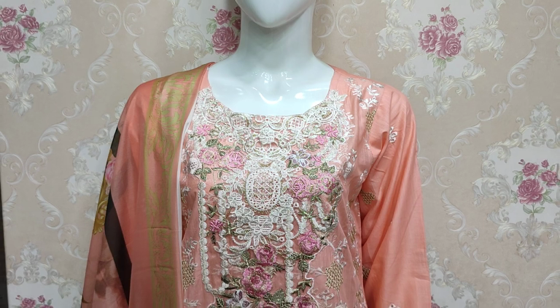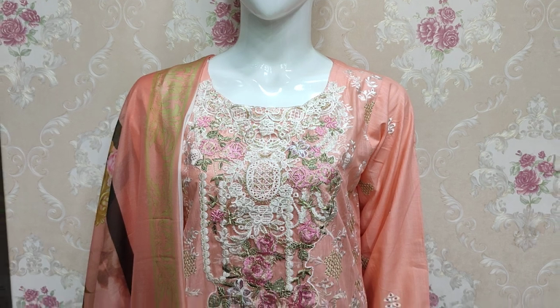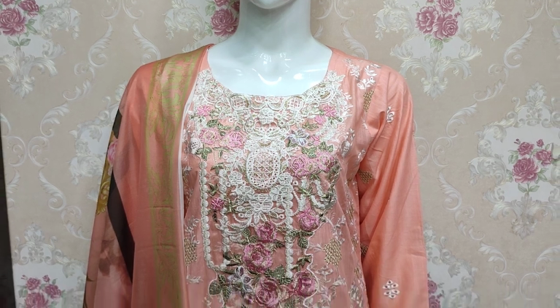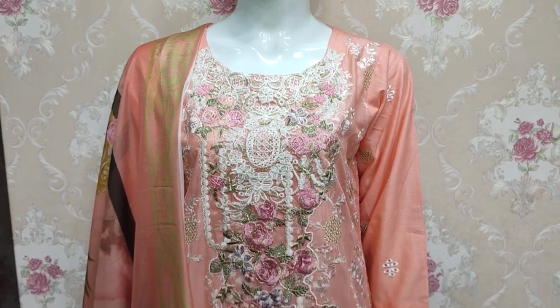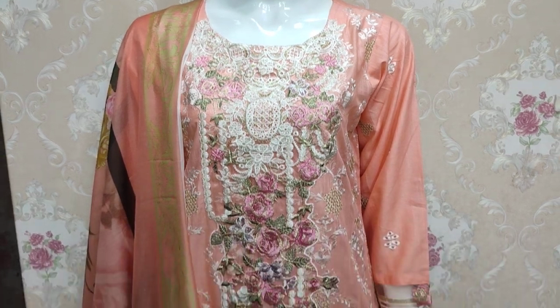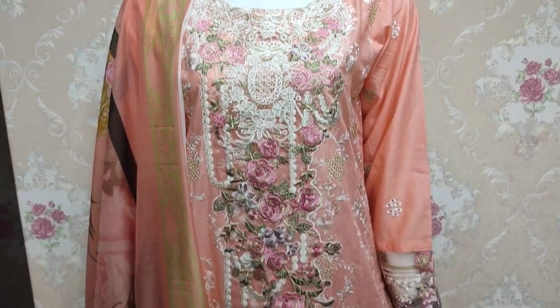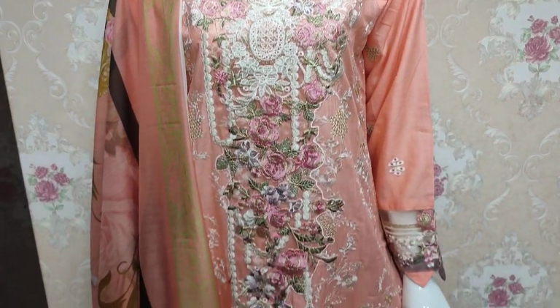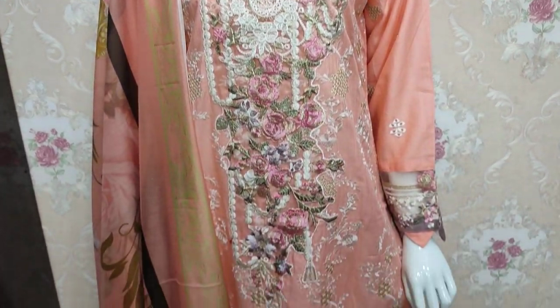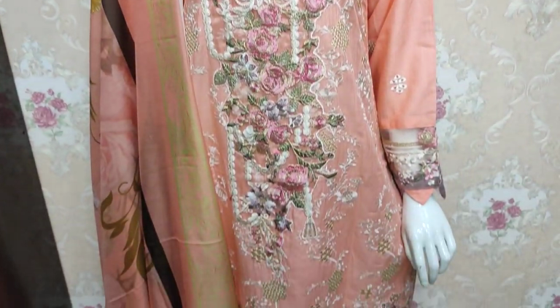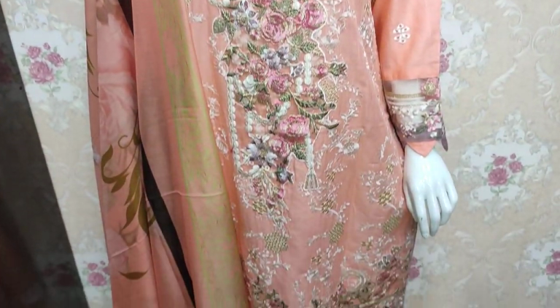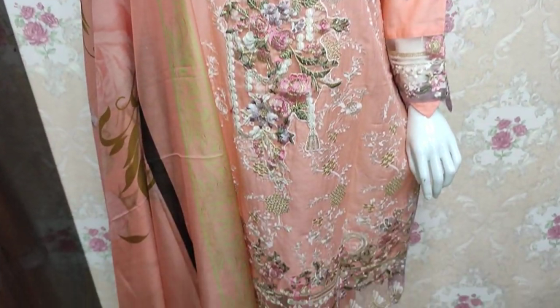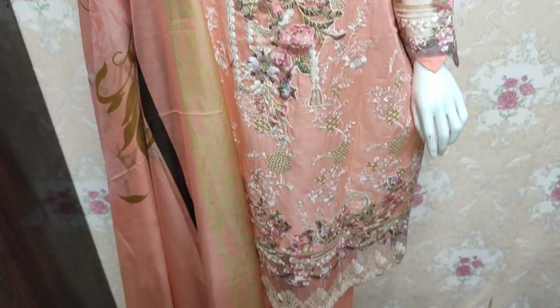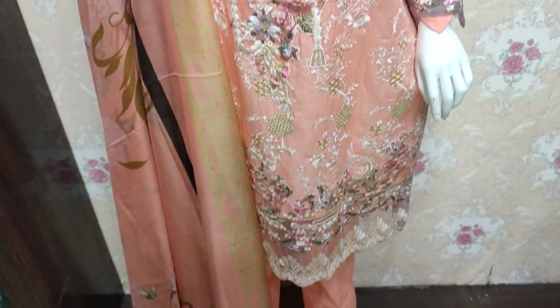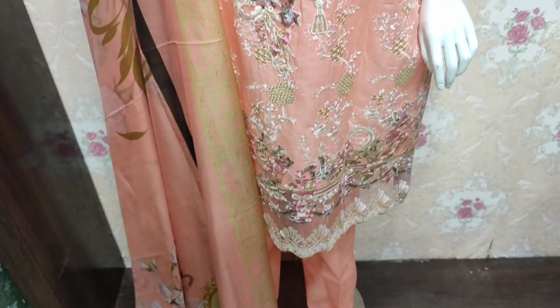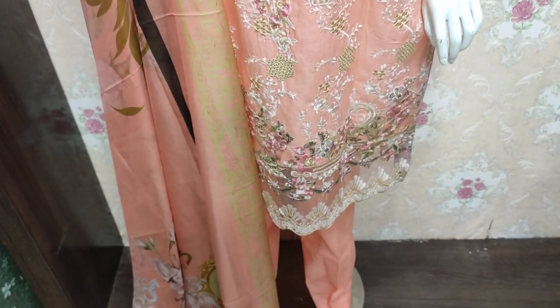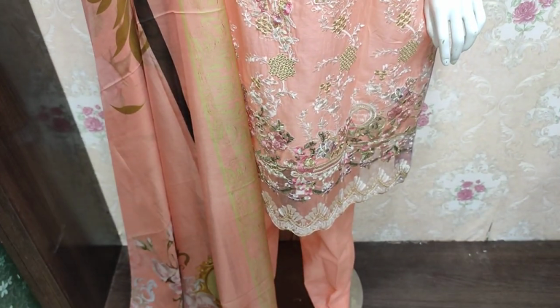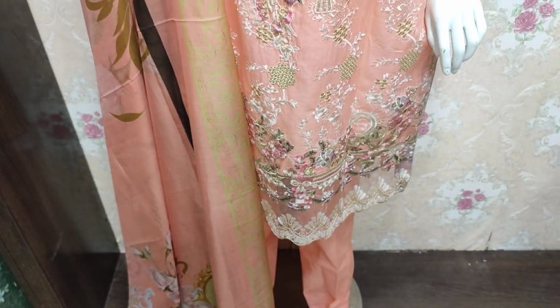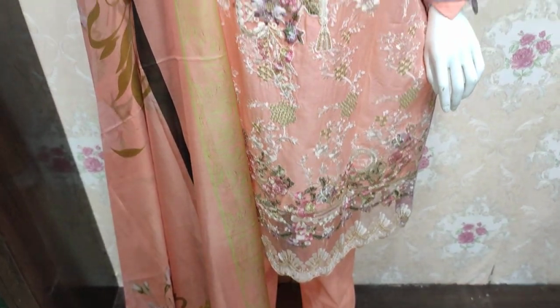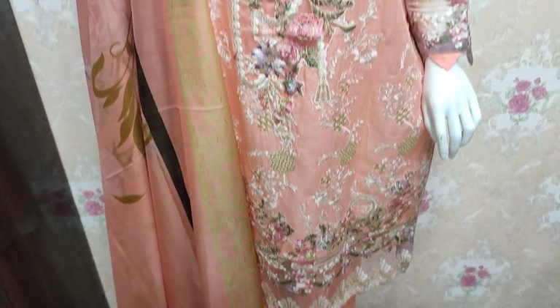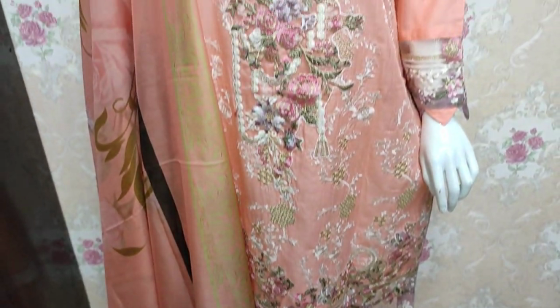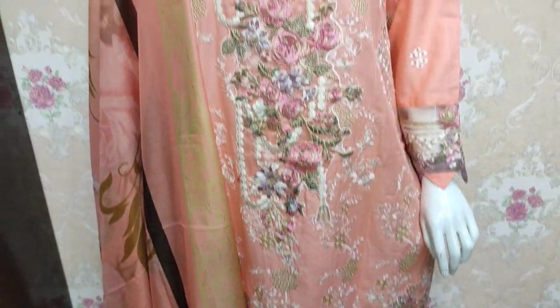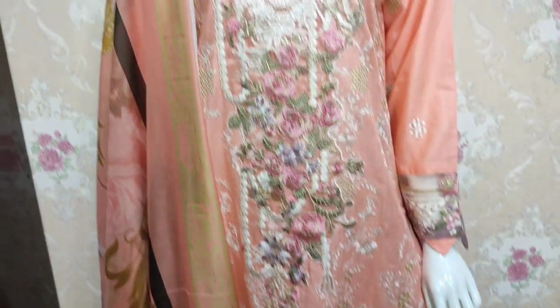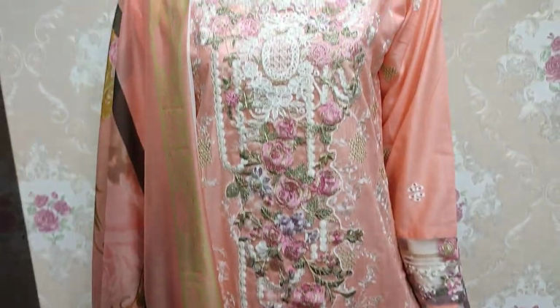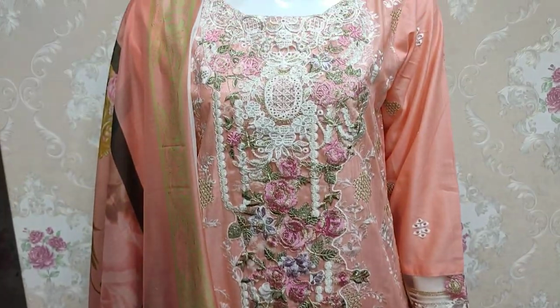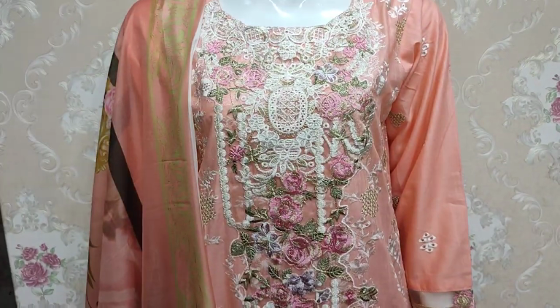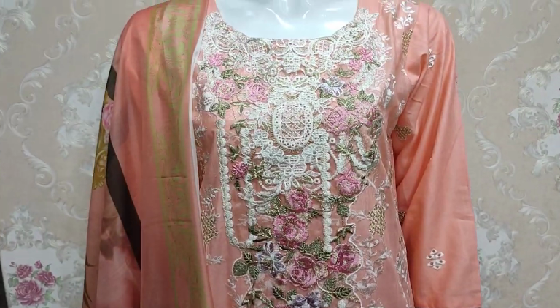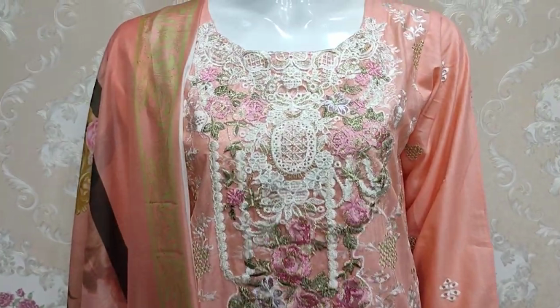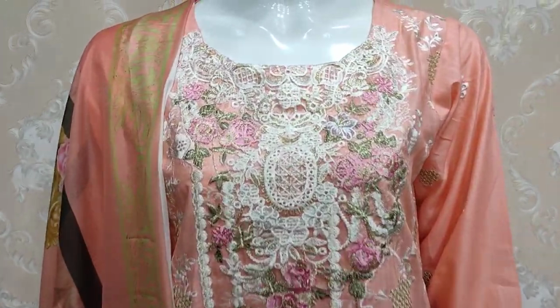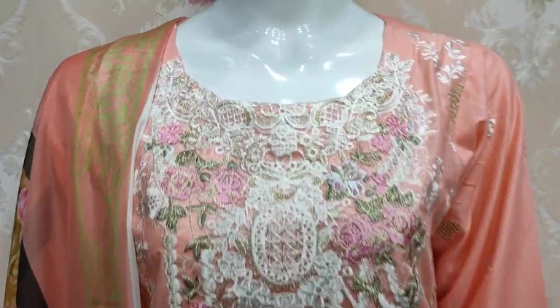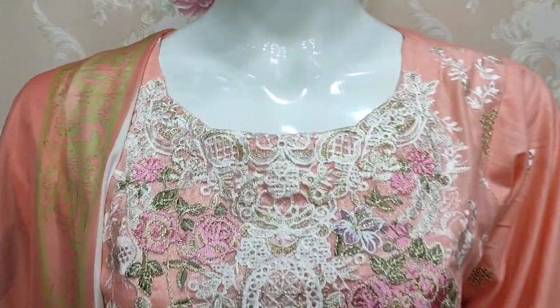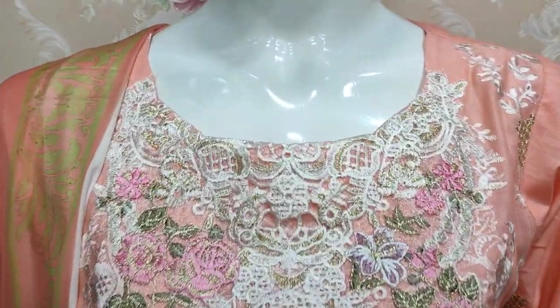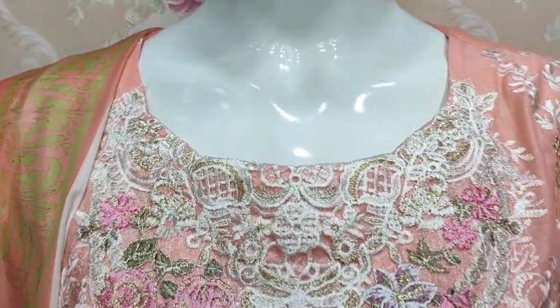Assalamu alikum everyone, Abdul Qadir here on the Shikafat Collection. Cotton Pansy has a new design launched.